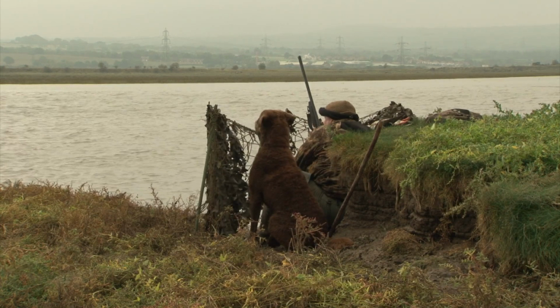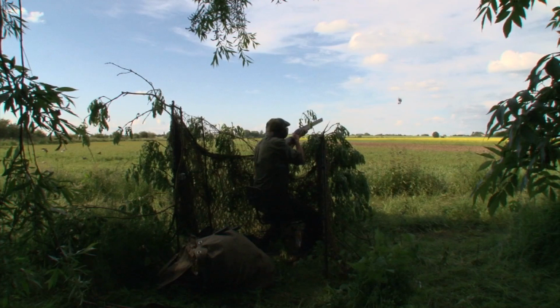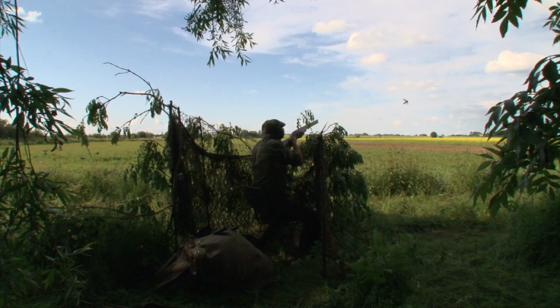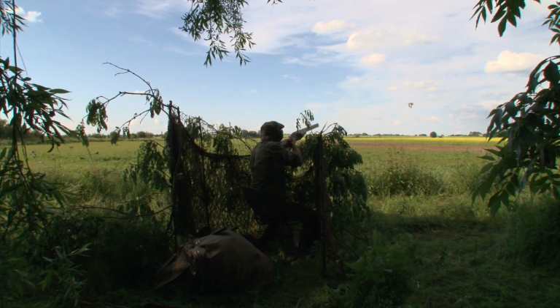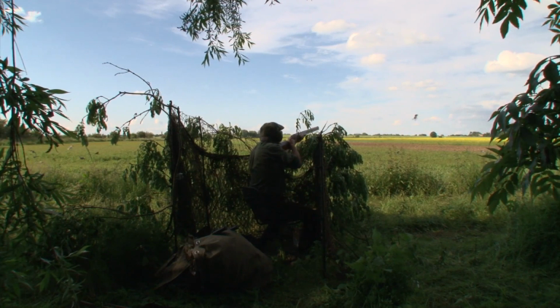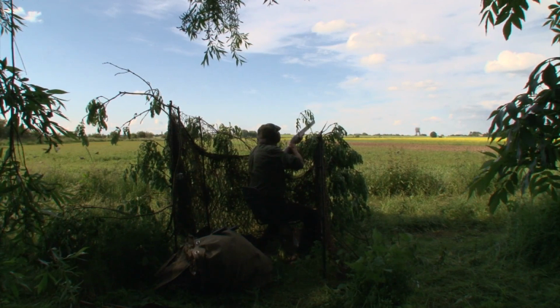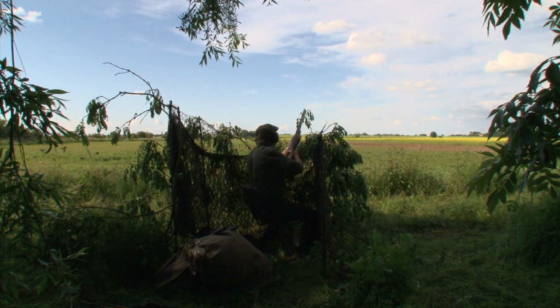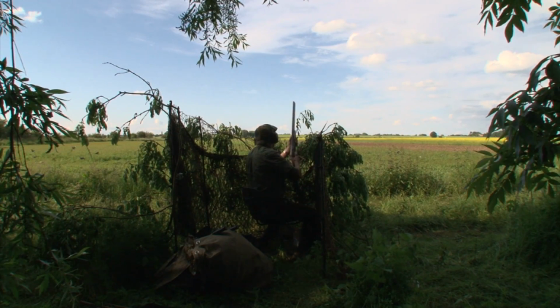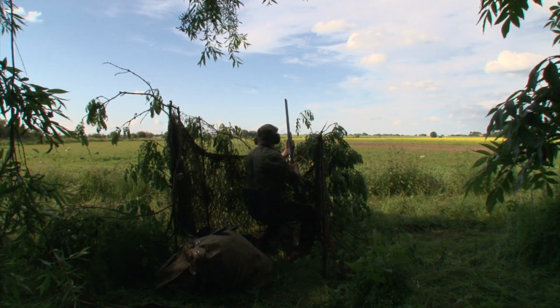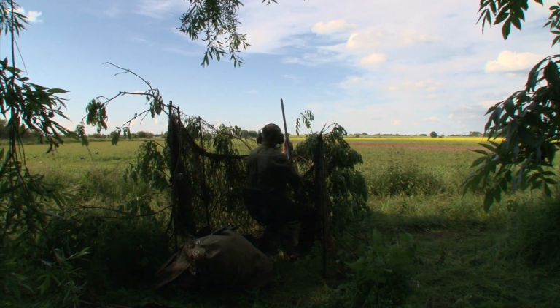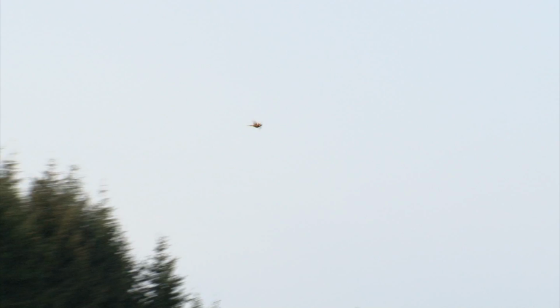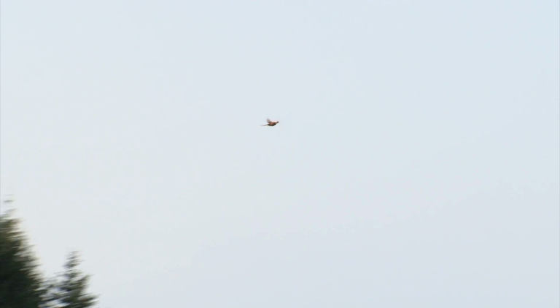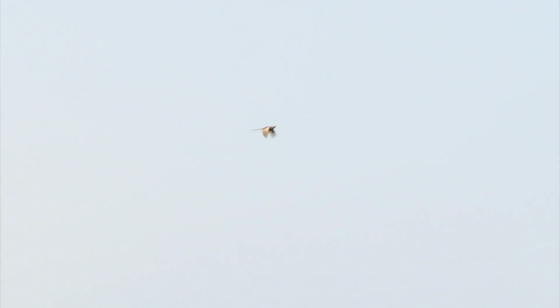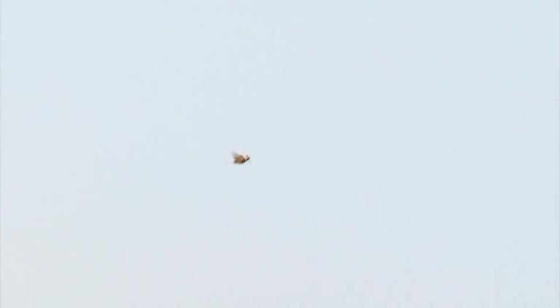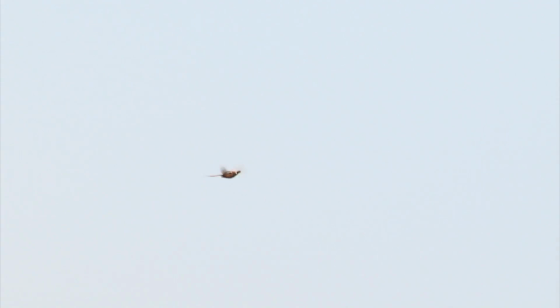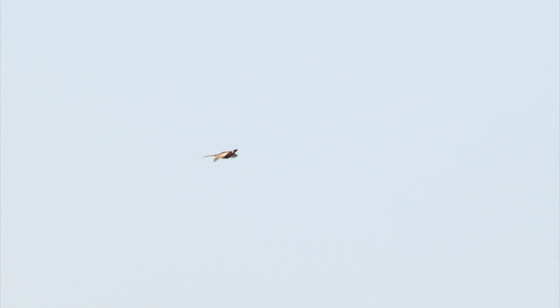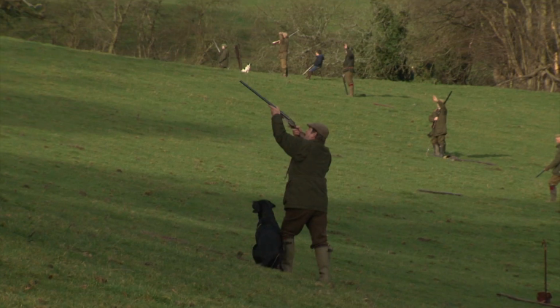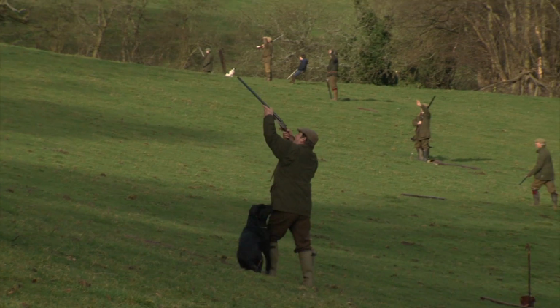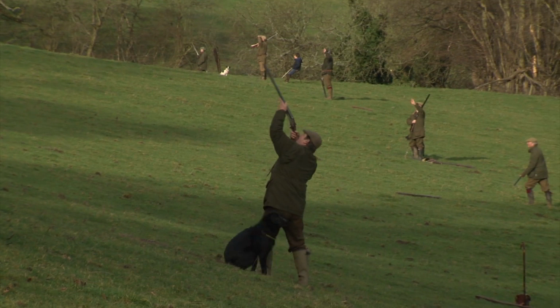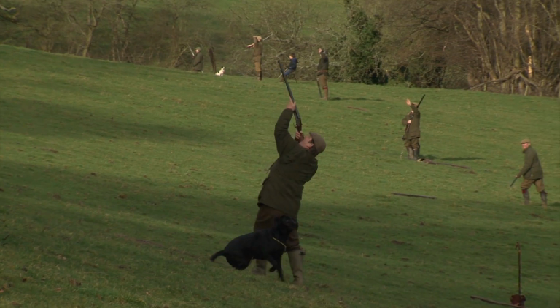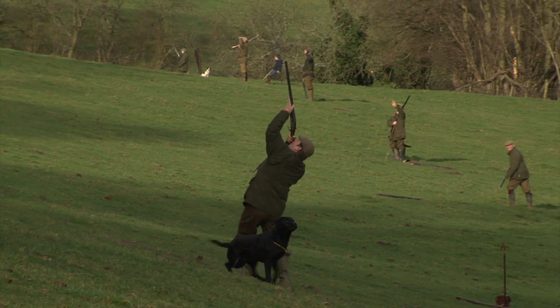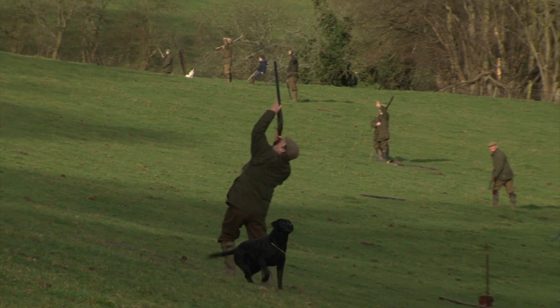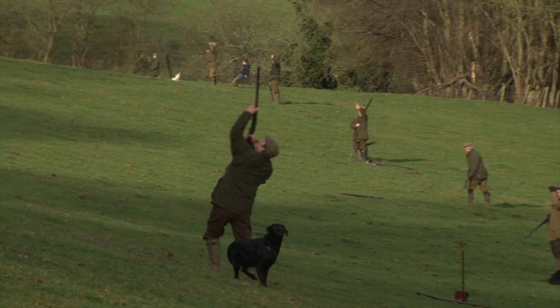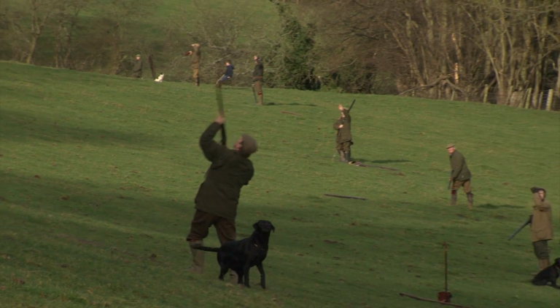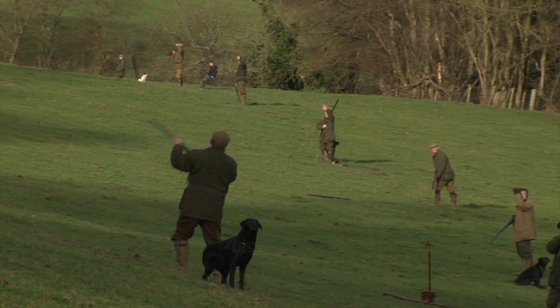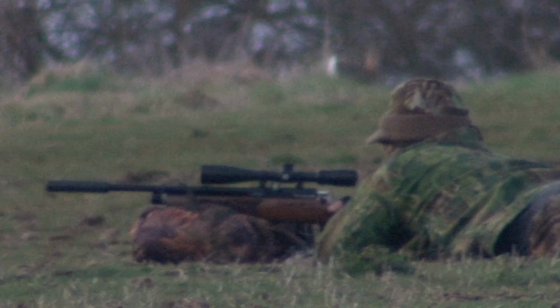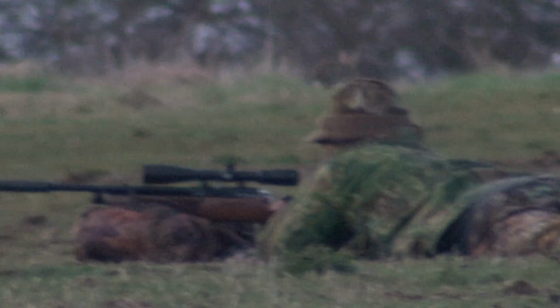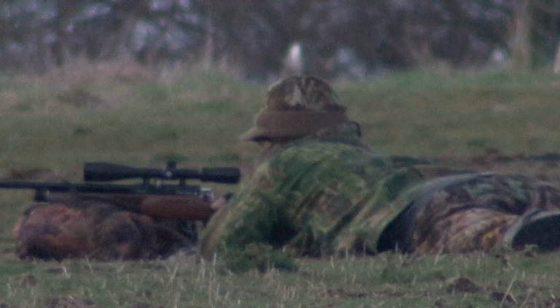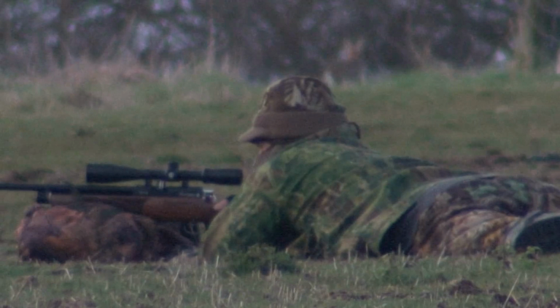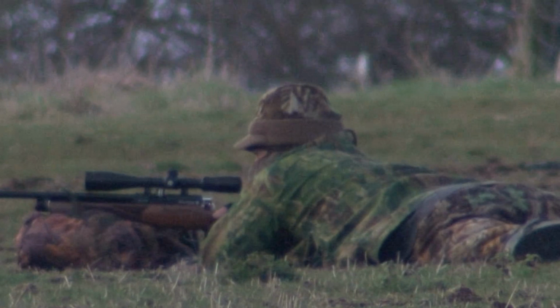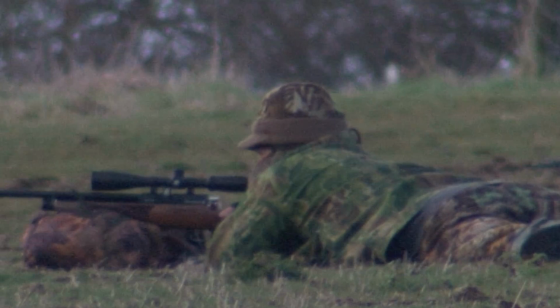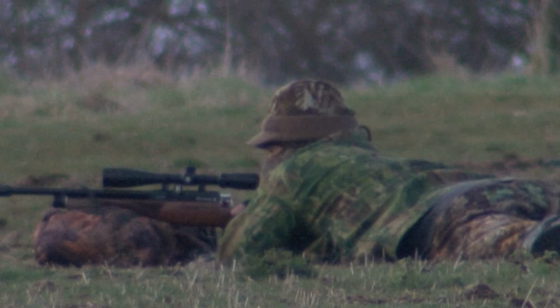Any land that's used for shooting is important. It doesn't matter what you shoot — it might be driven game or just the odd rabbit.